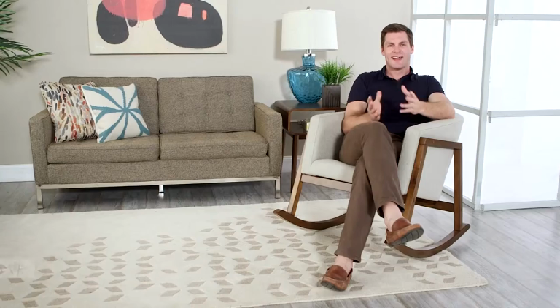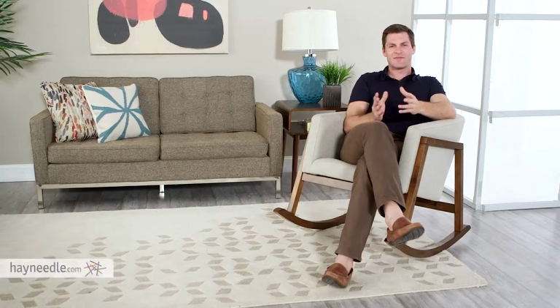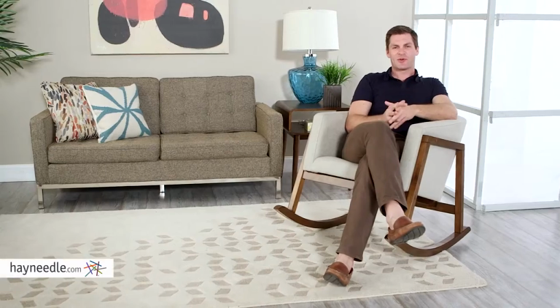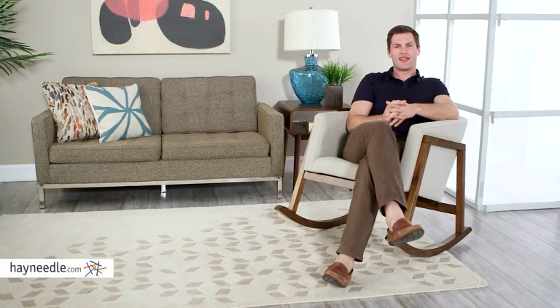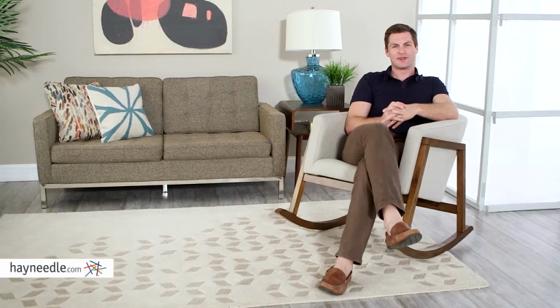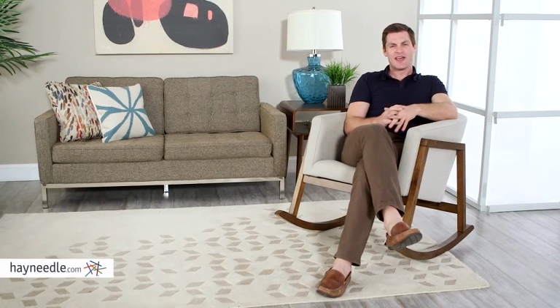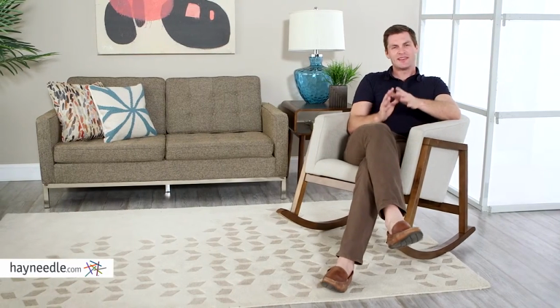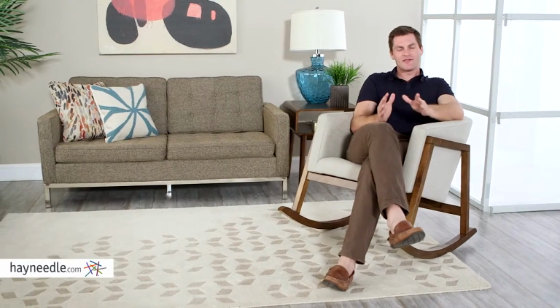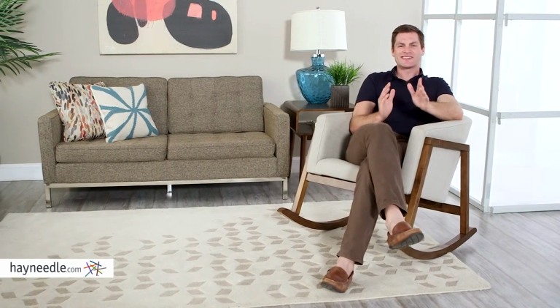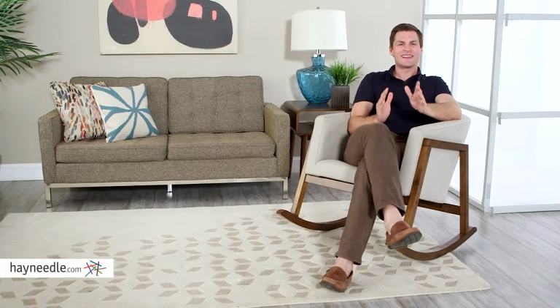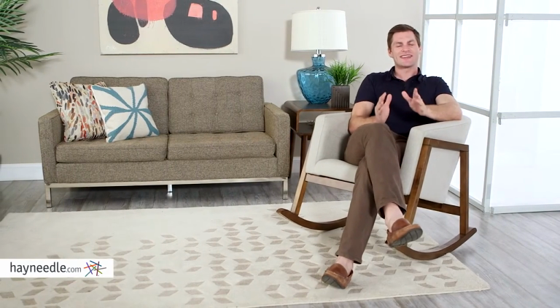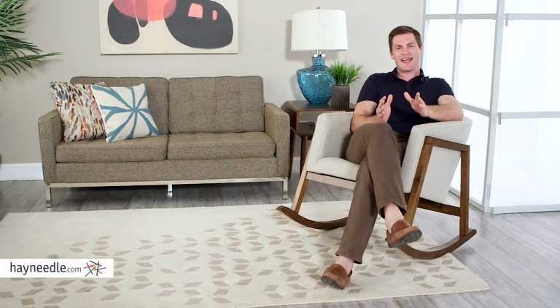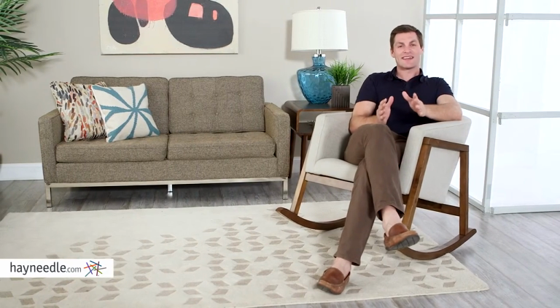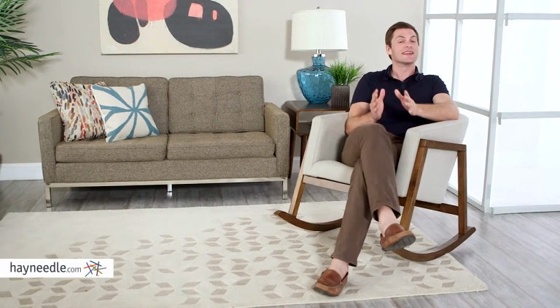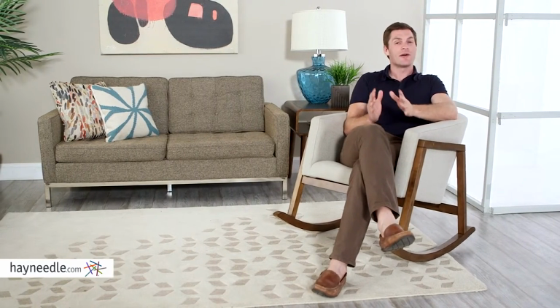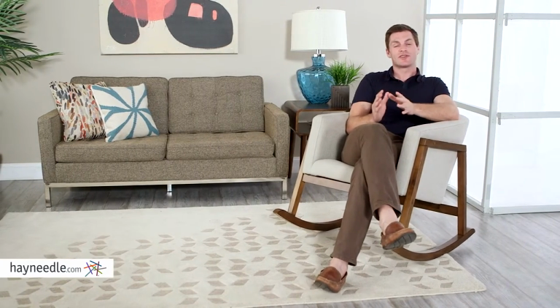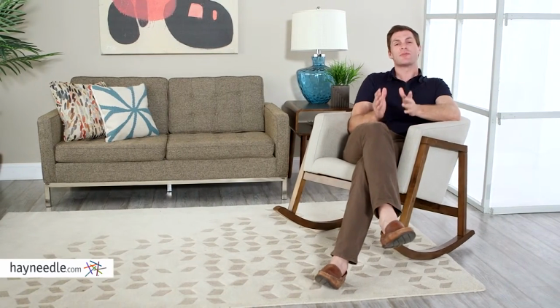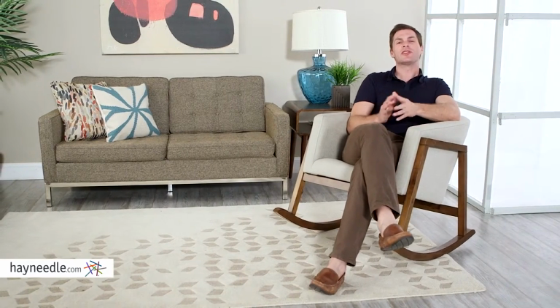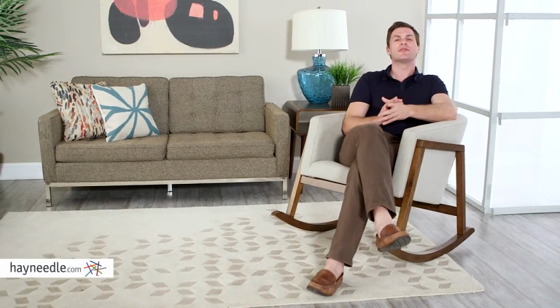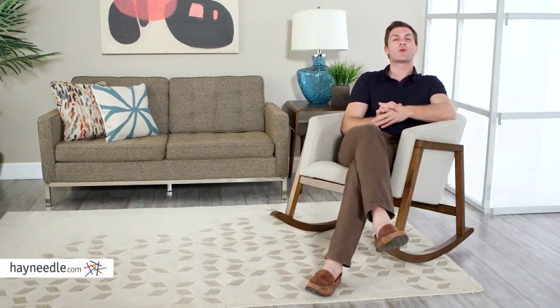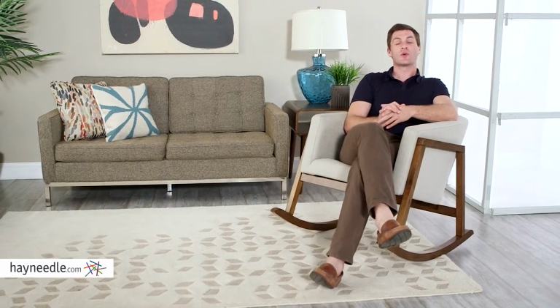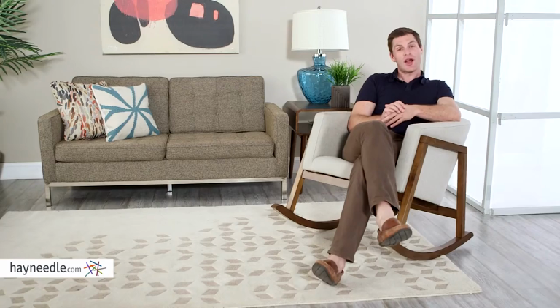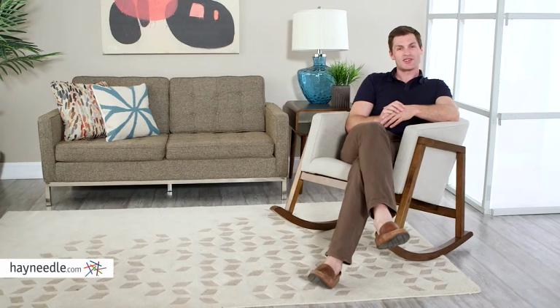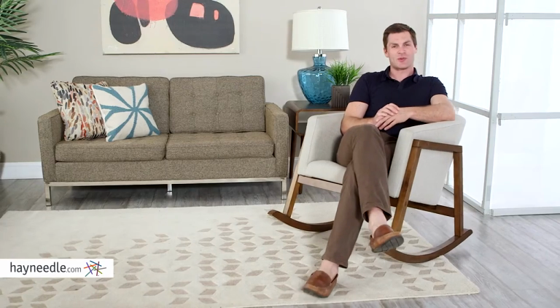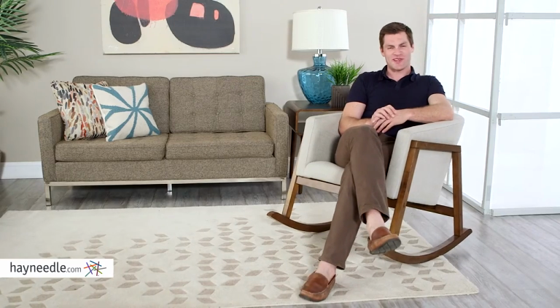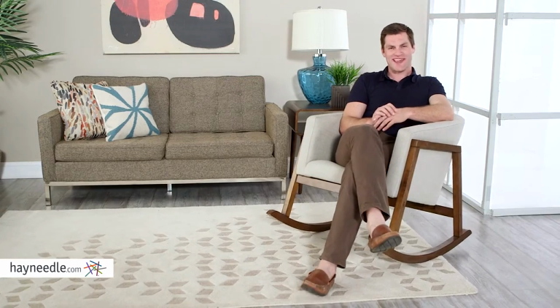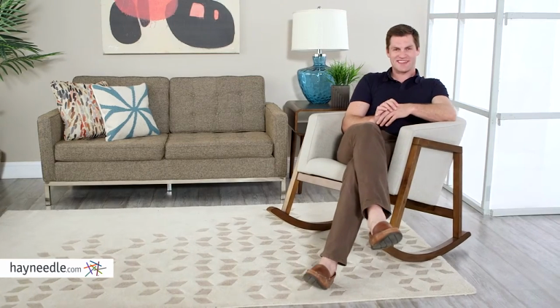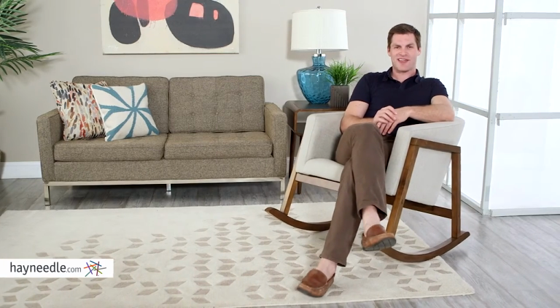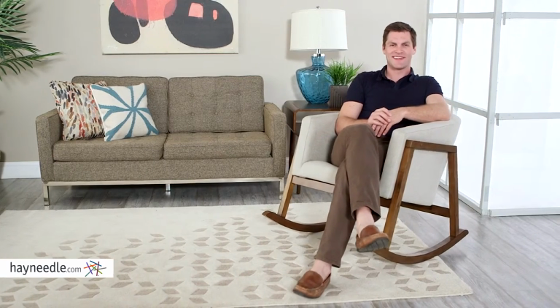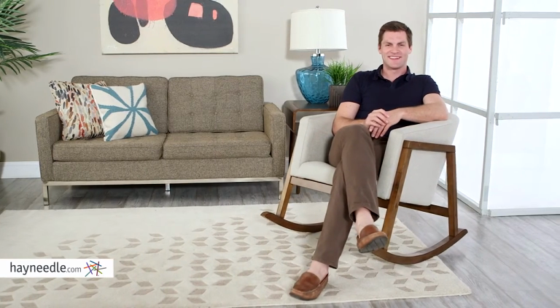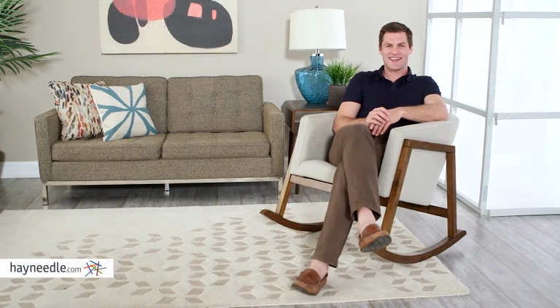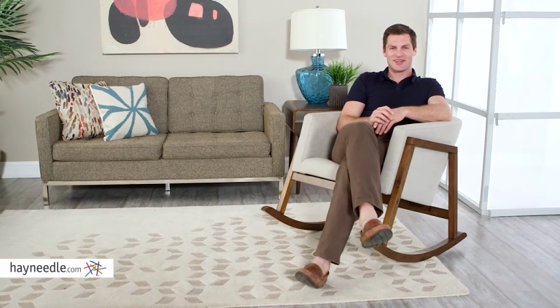Hi, I'm Mark with Heyneedle. I love the stylistic accent and comfort that the Bellum Living Rowan rocking chair brings to any space. Let's take a look.